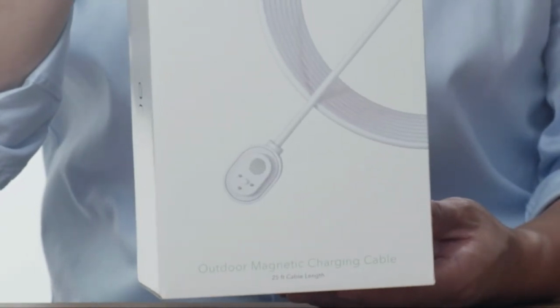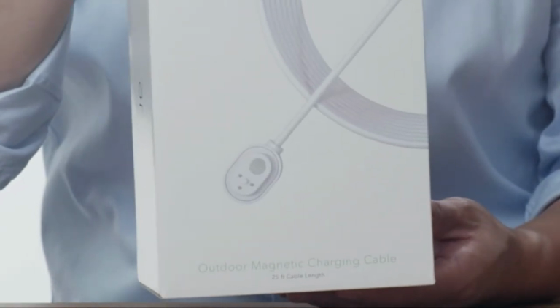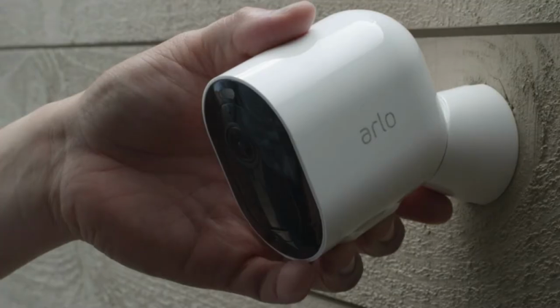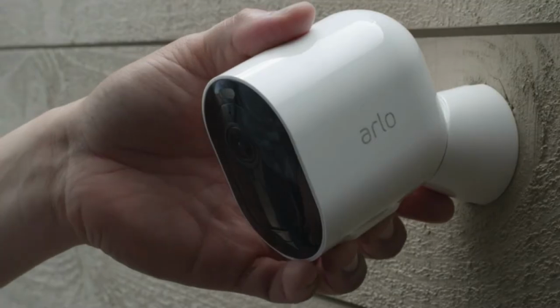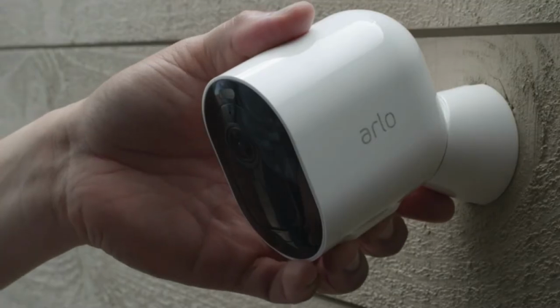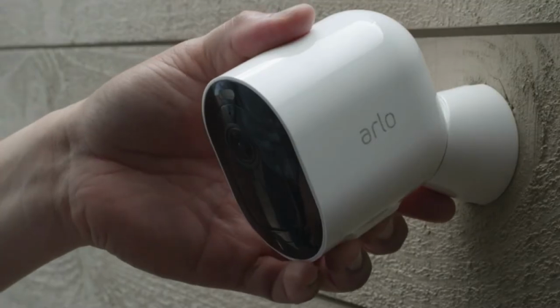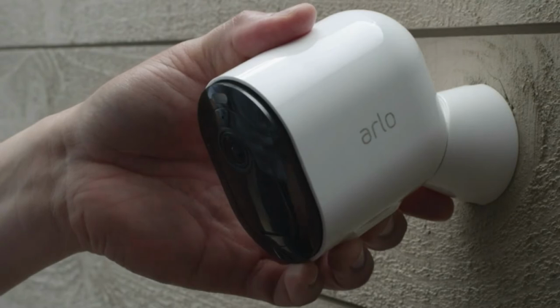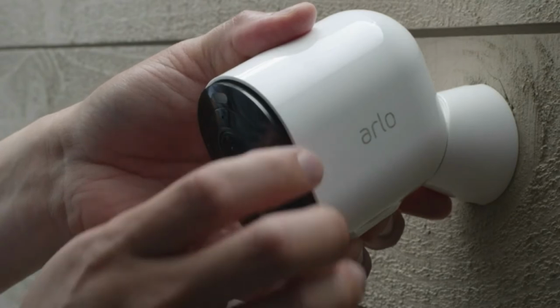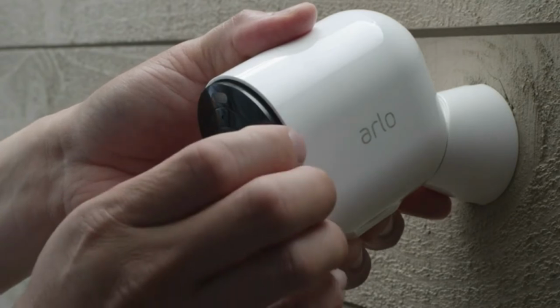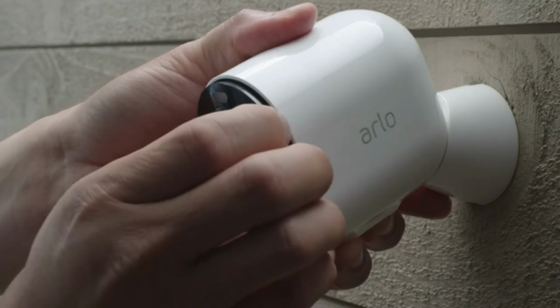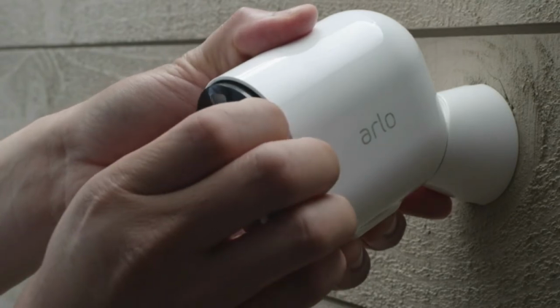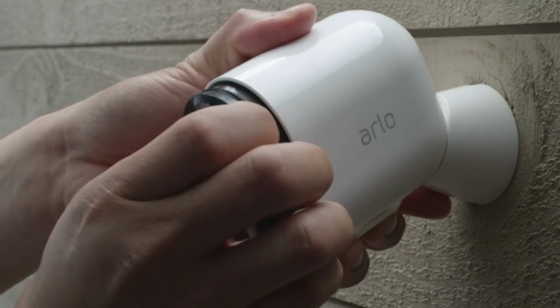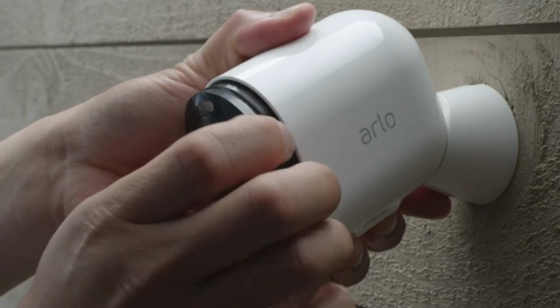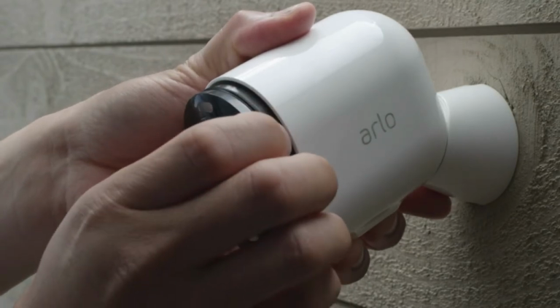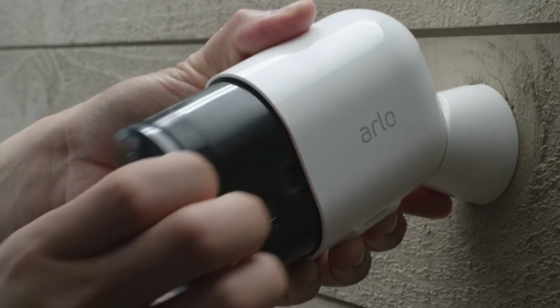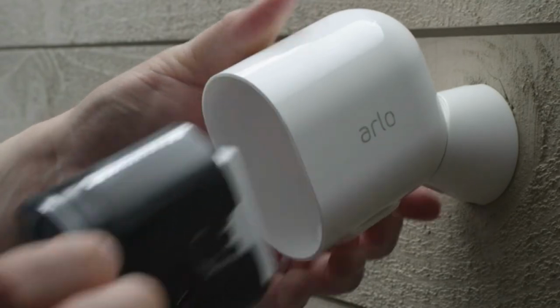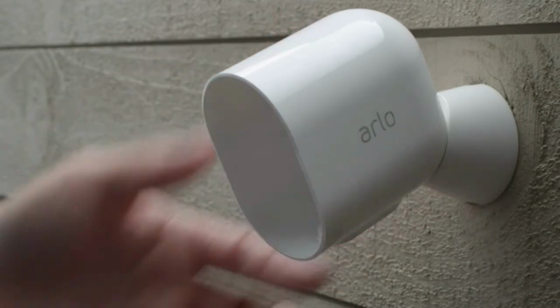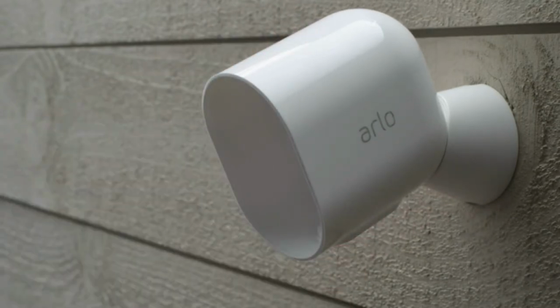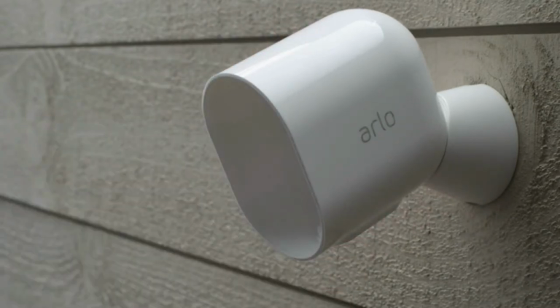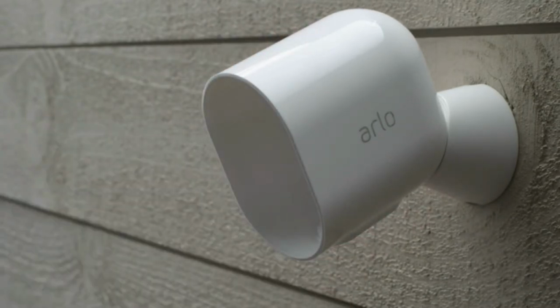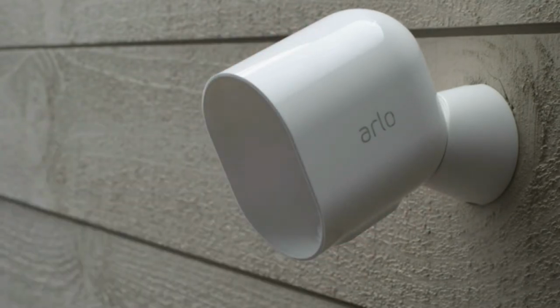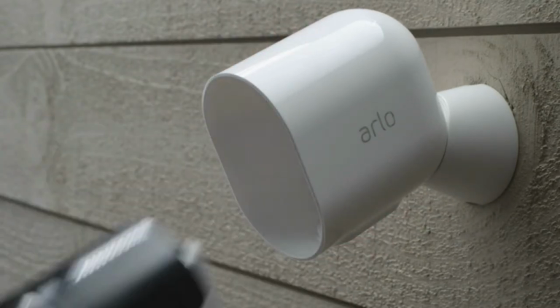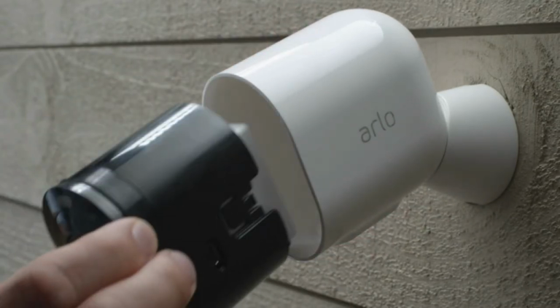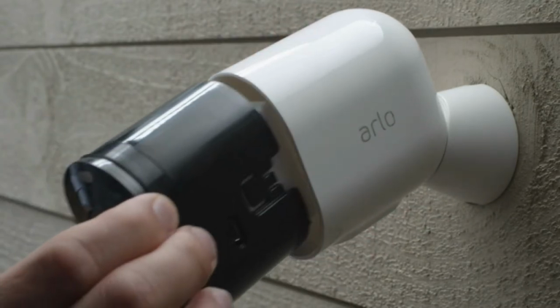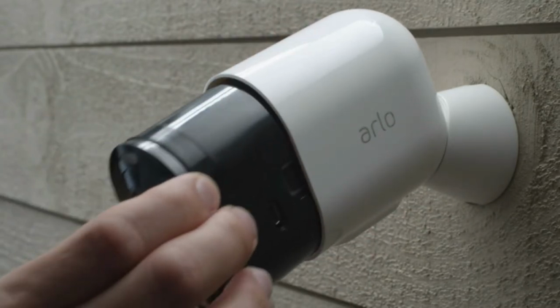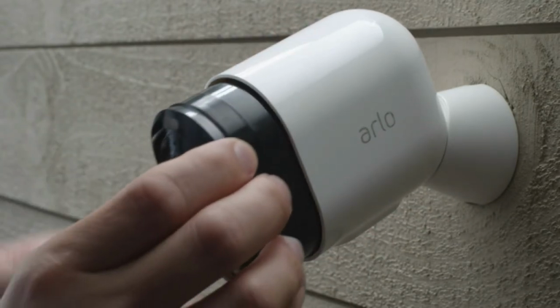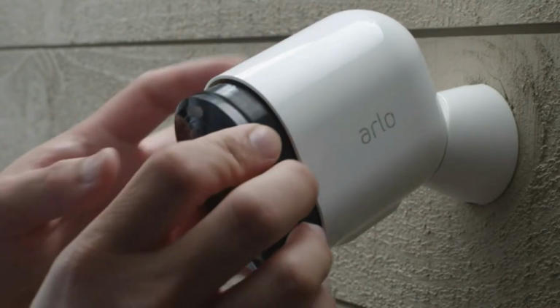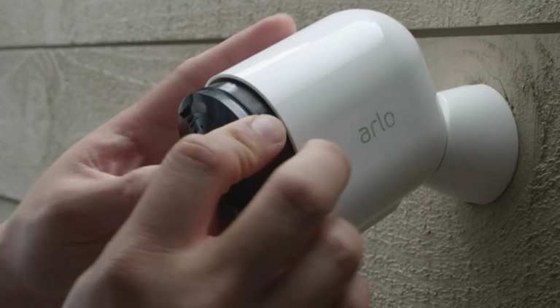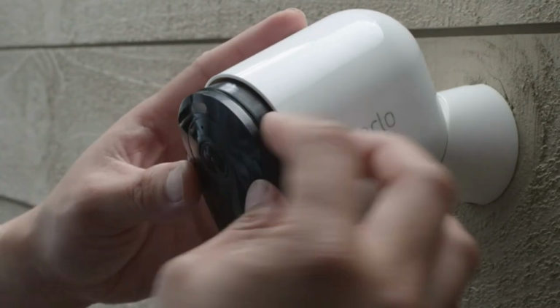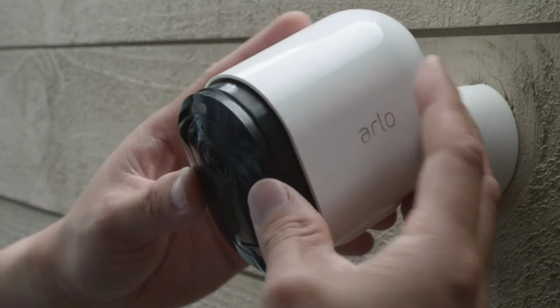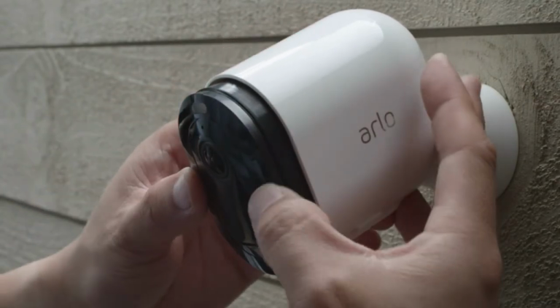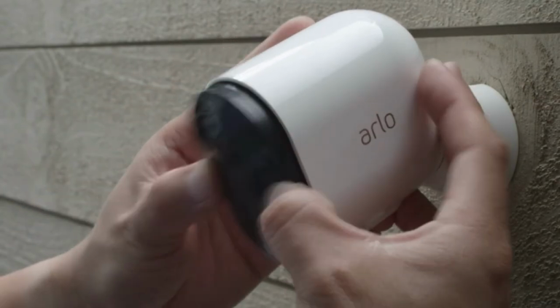On the base of the enclosure is a magnetic charging port and a button that releases the camera assembly.